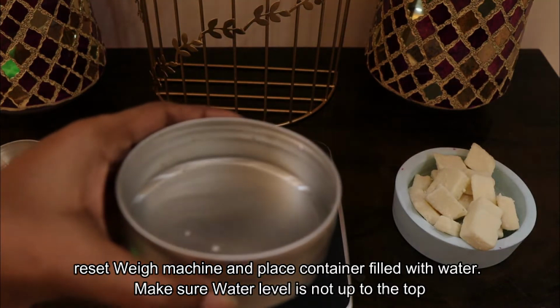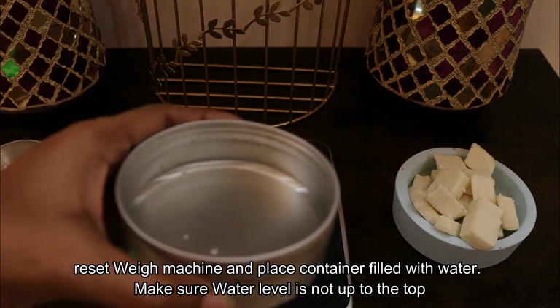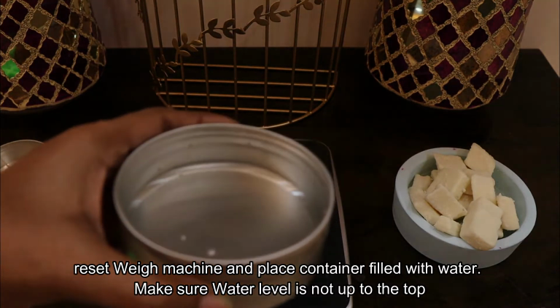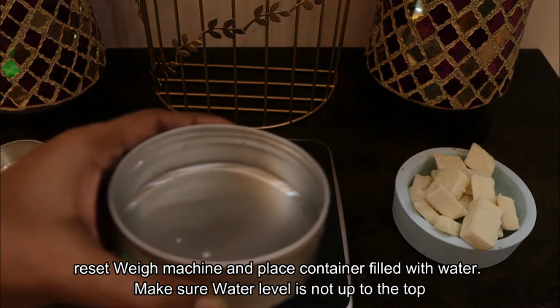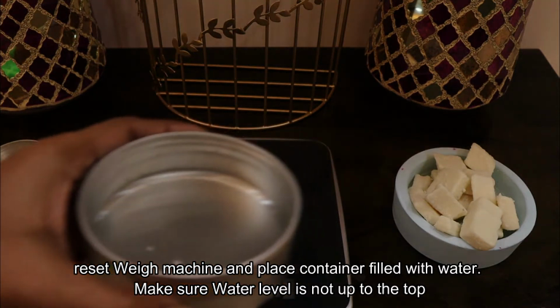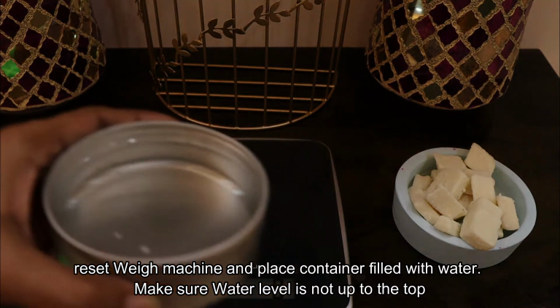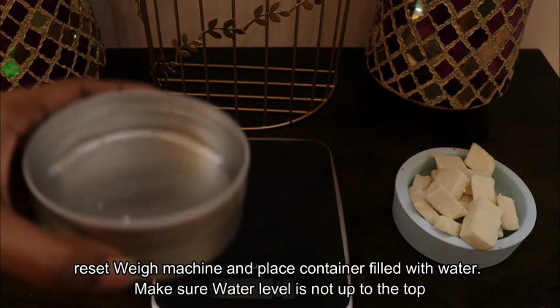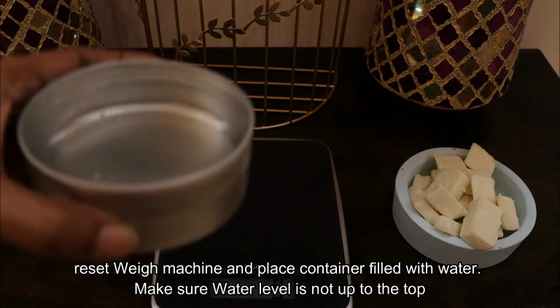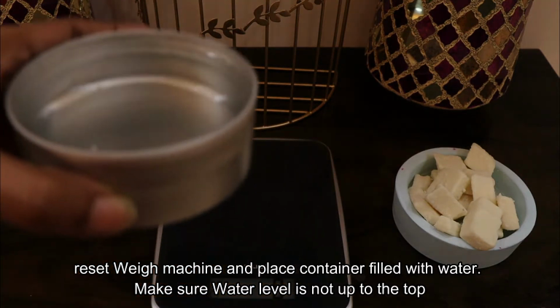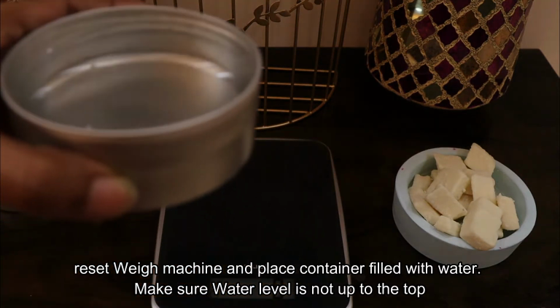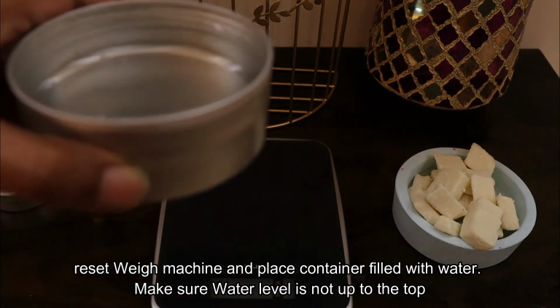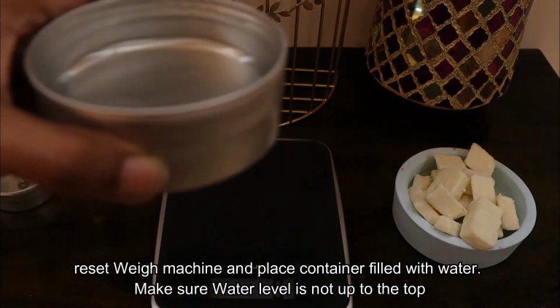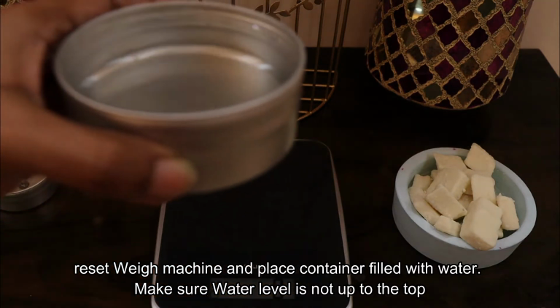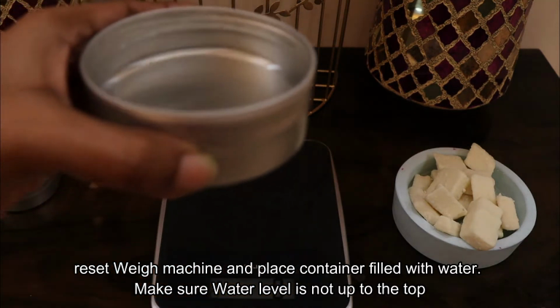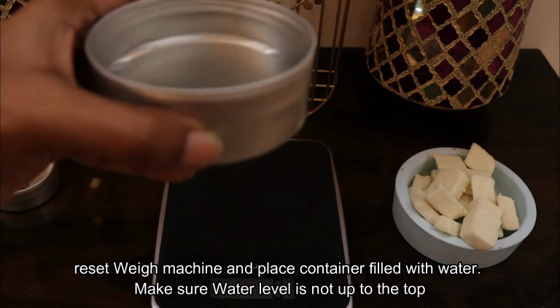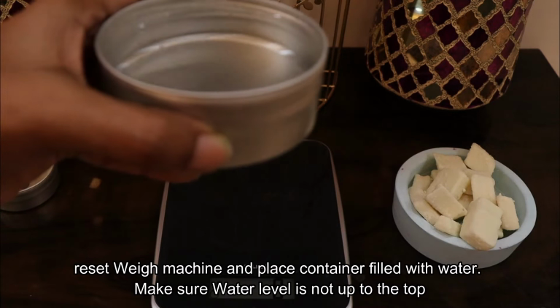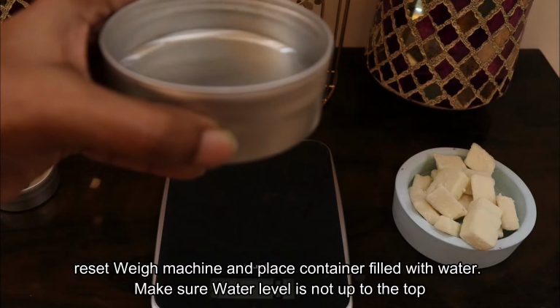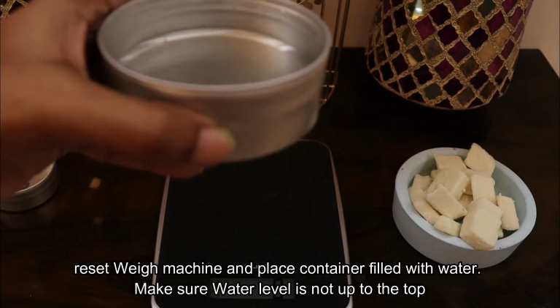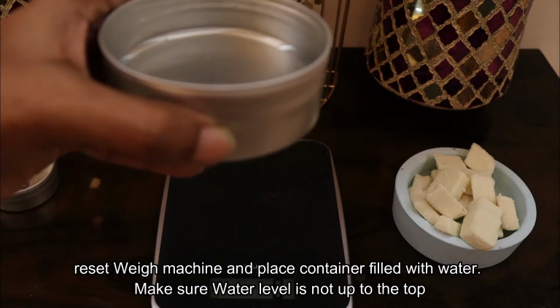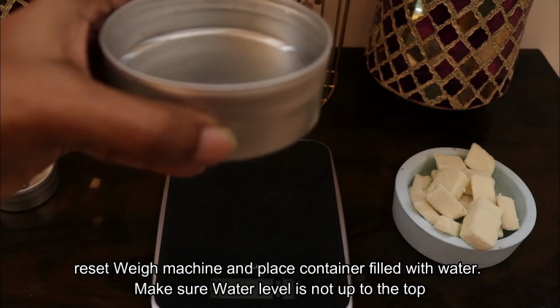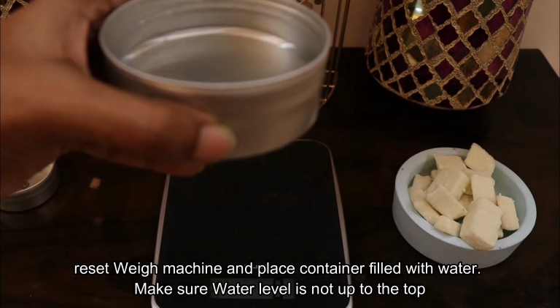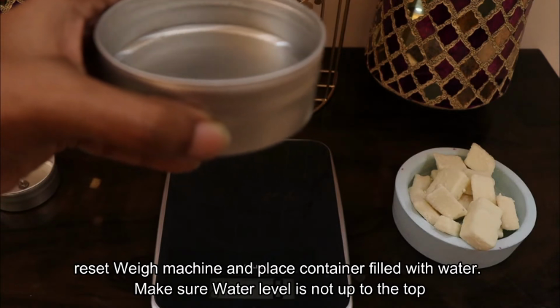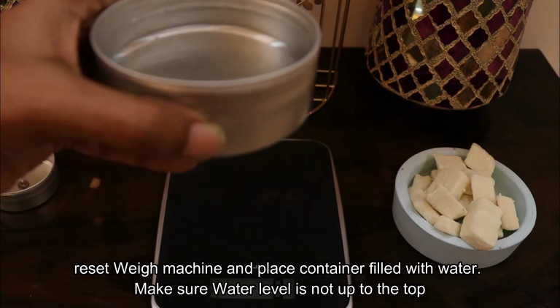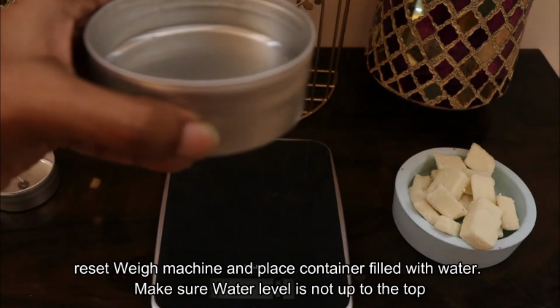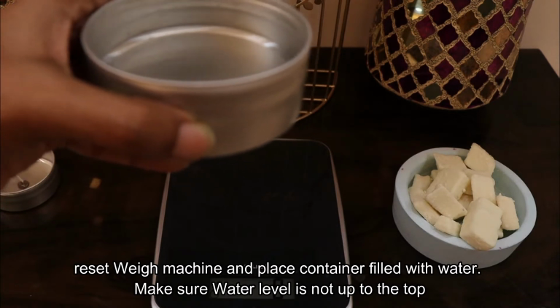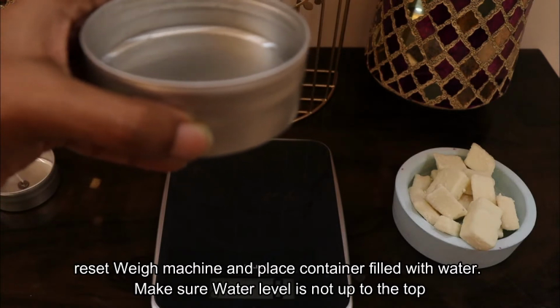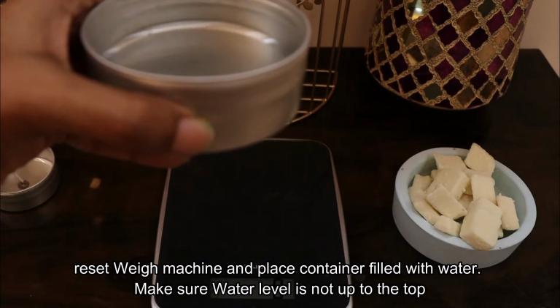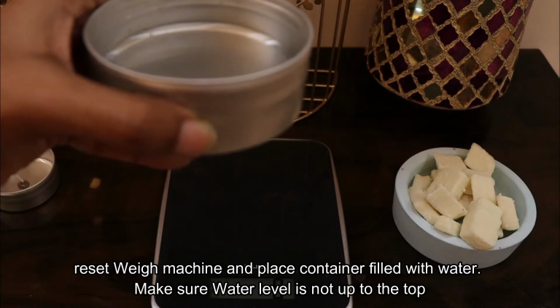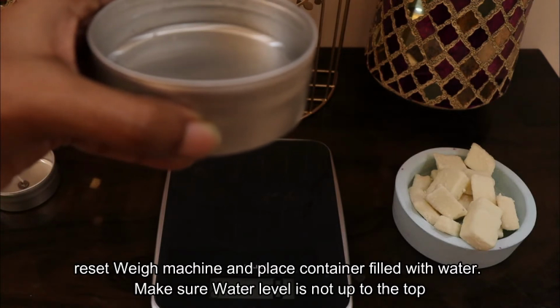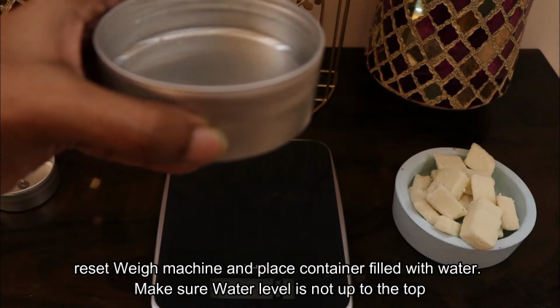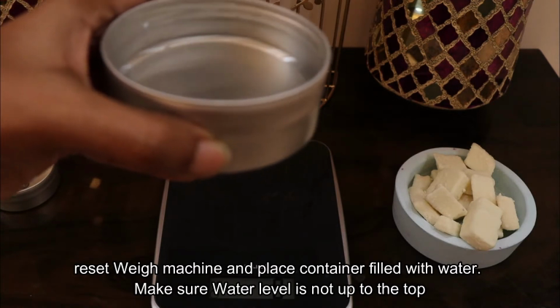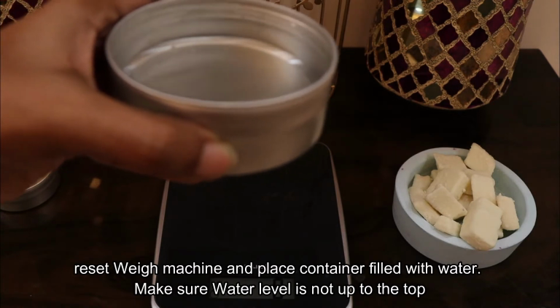Water. Check the water level — not fully. Now we can make a candle.